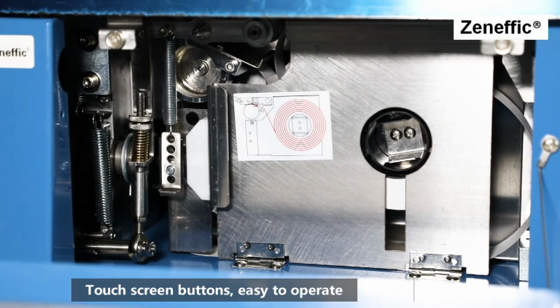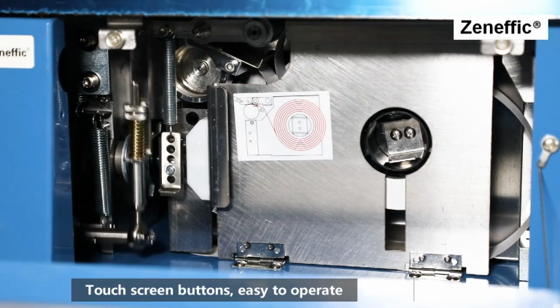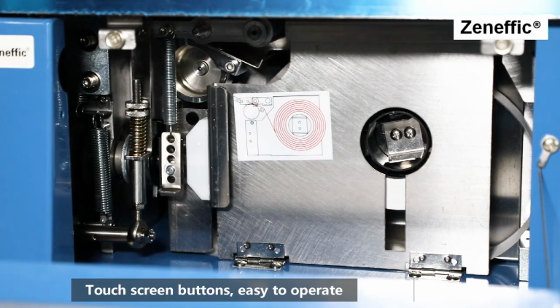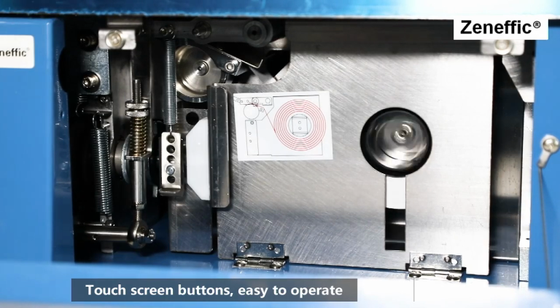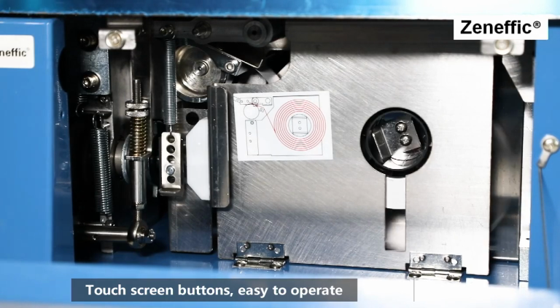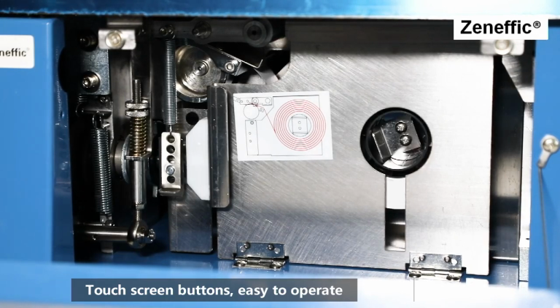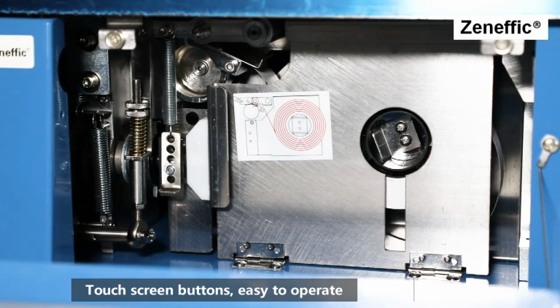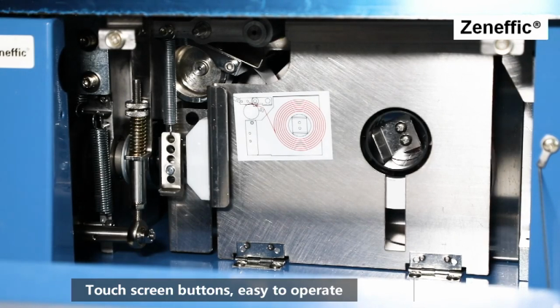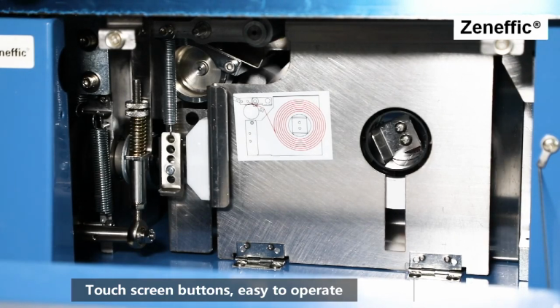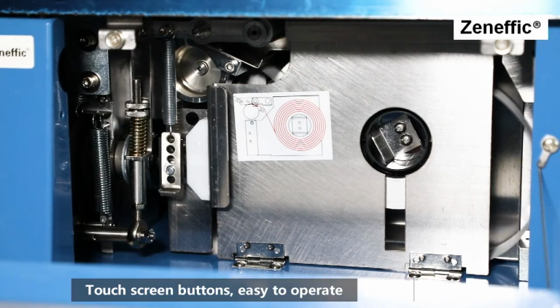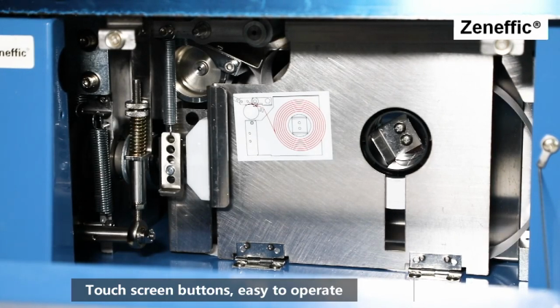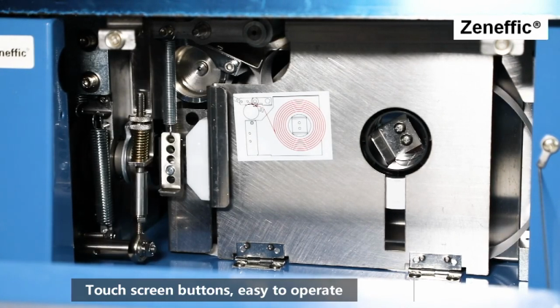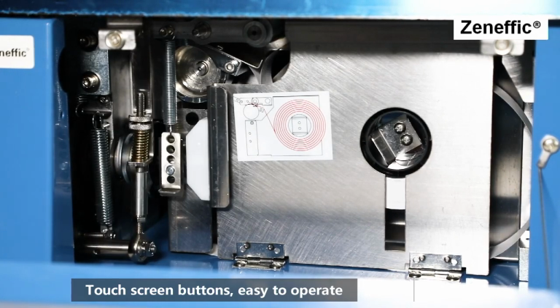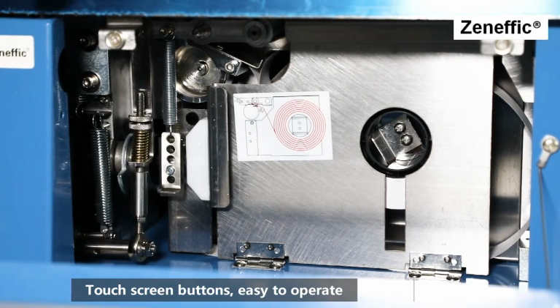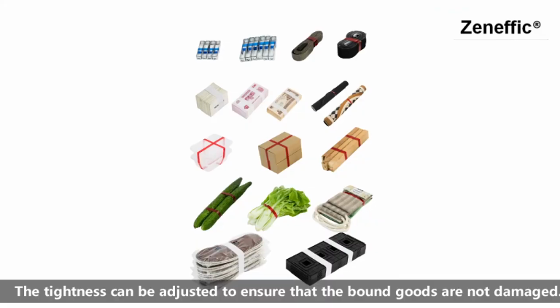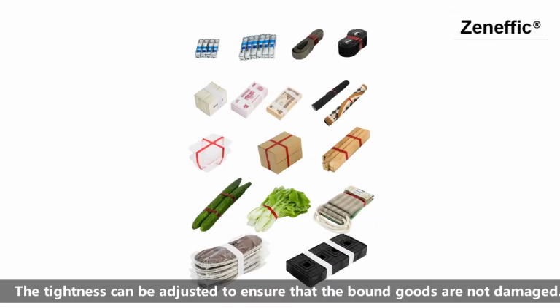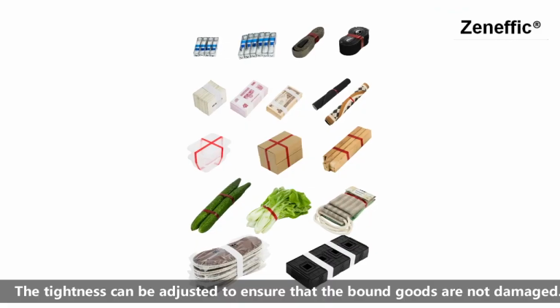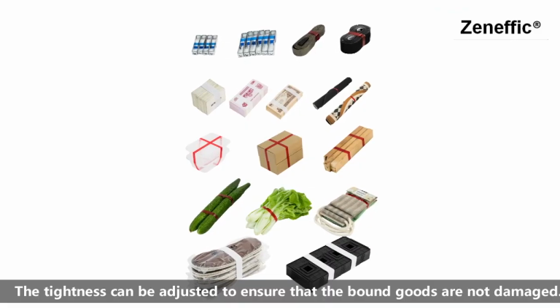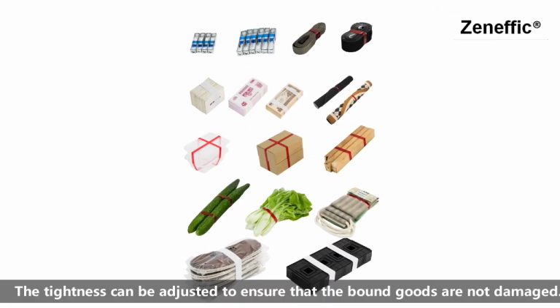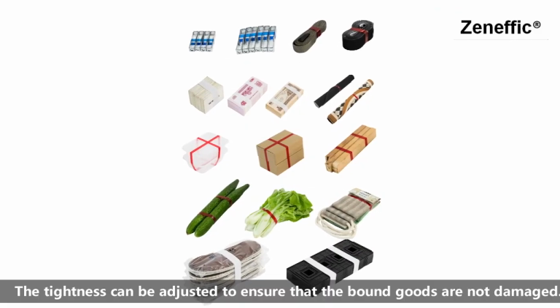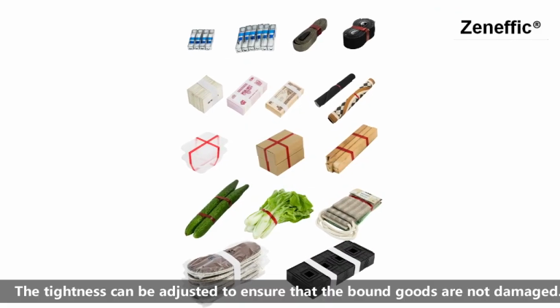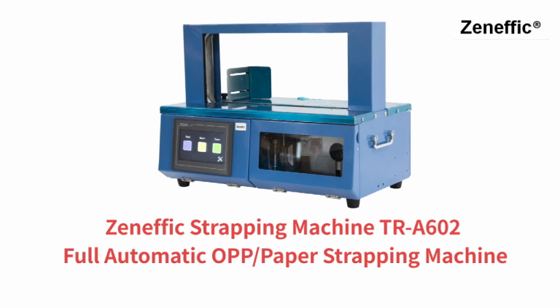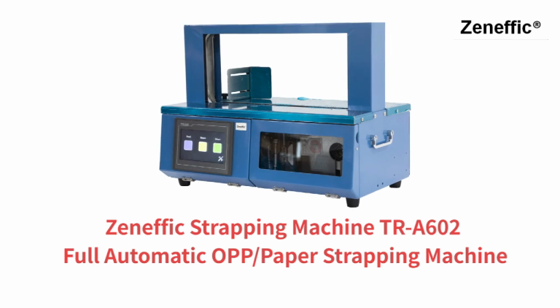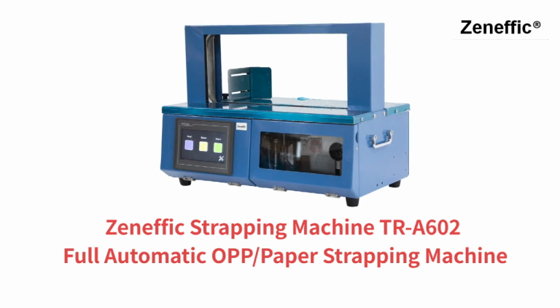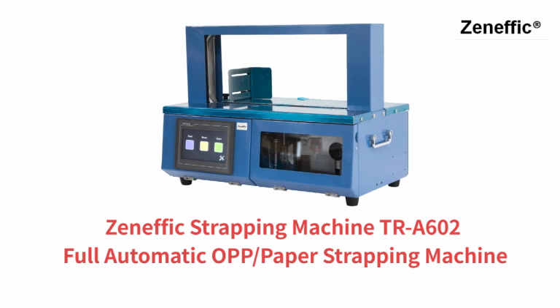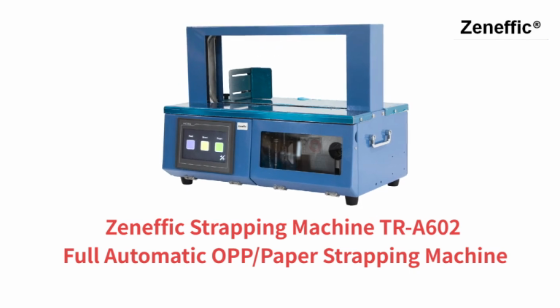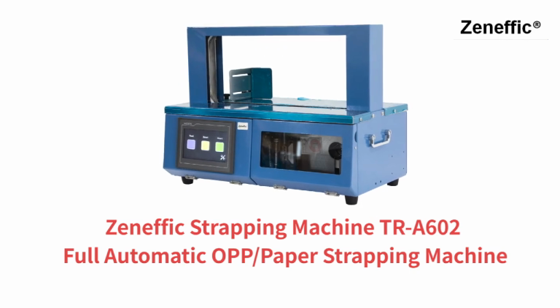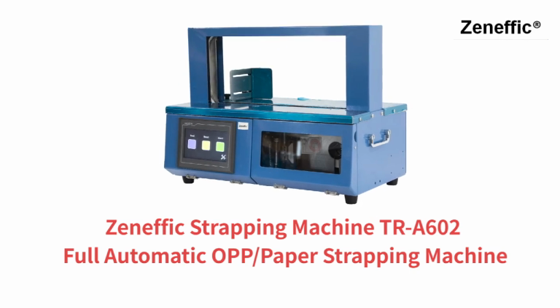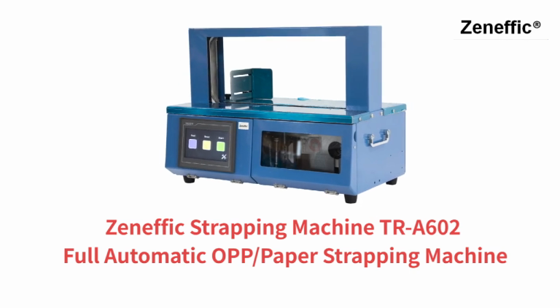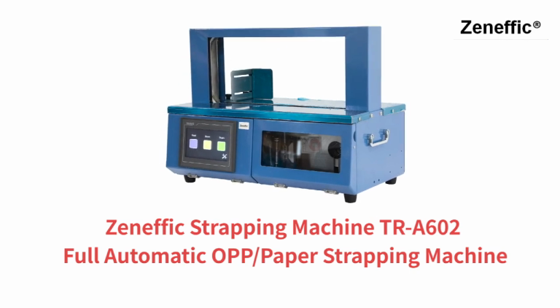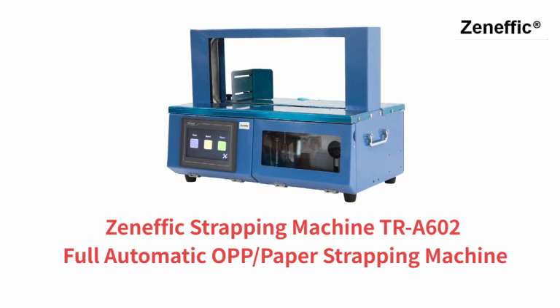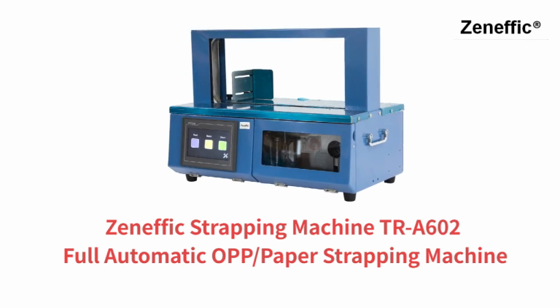Touch screen buttons make it easy to operate. The tightness can be adjusted to ensure that the bound goods are not damaged.